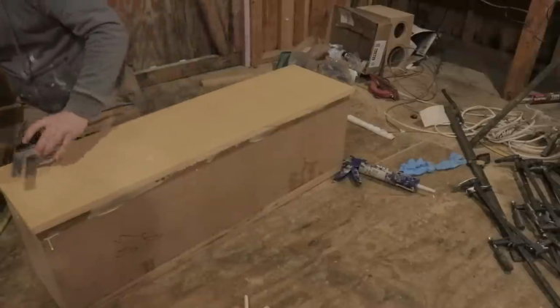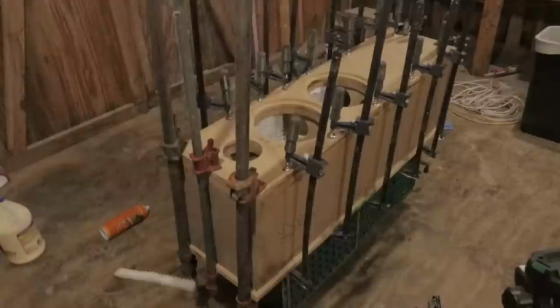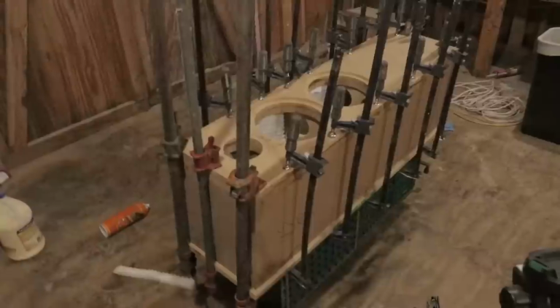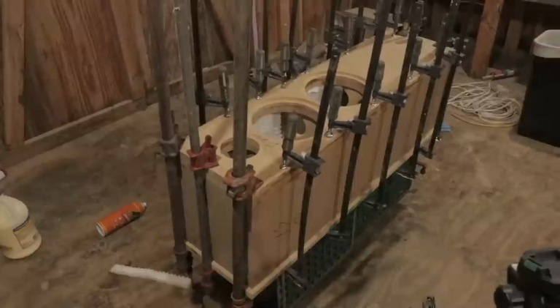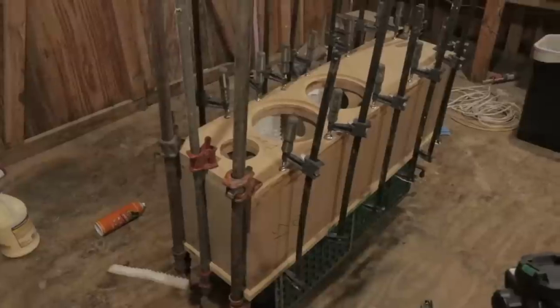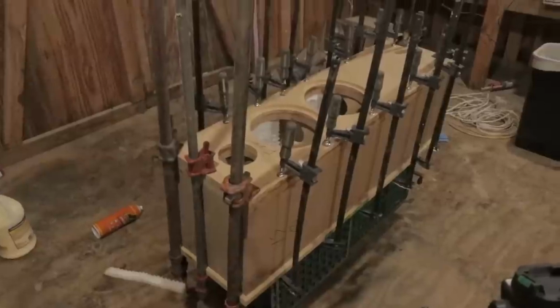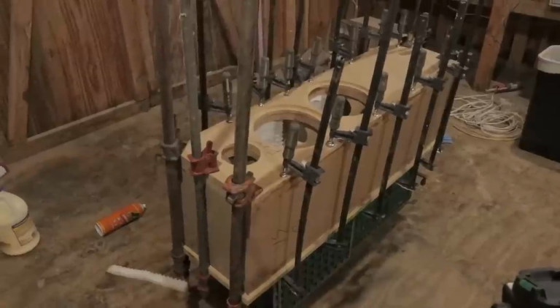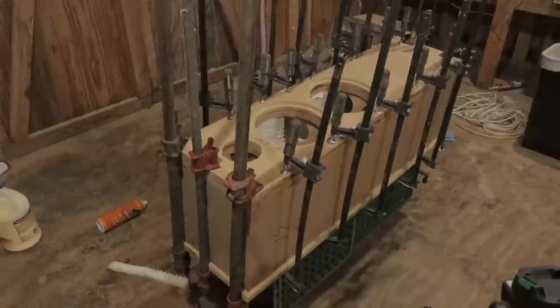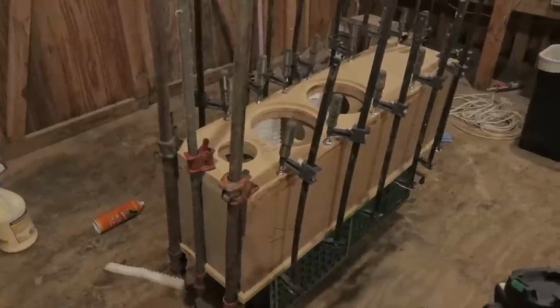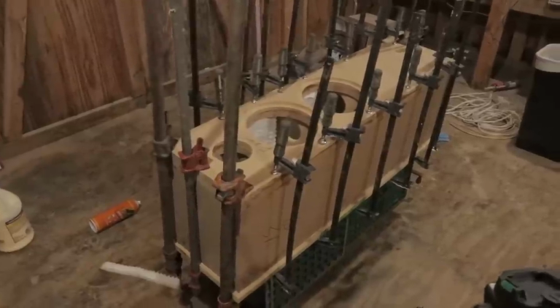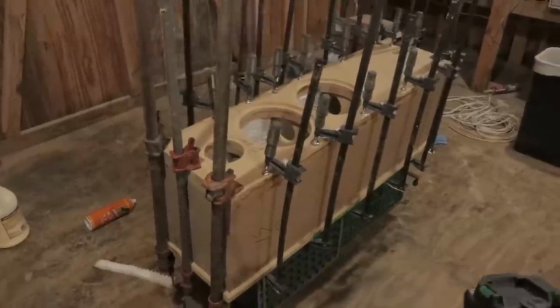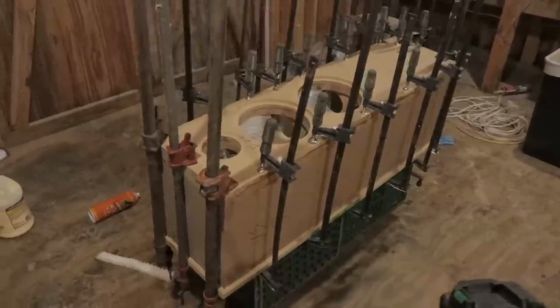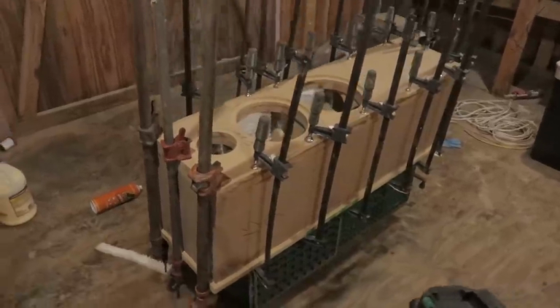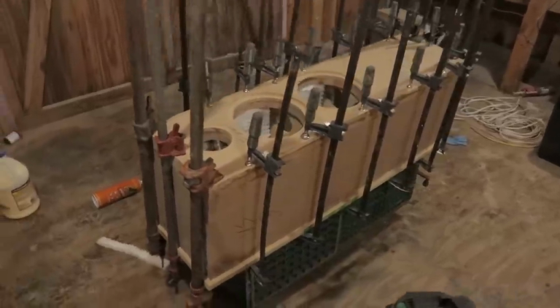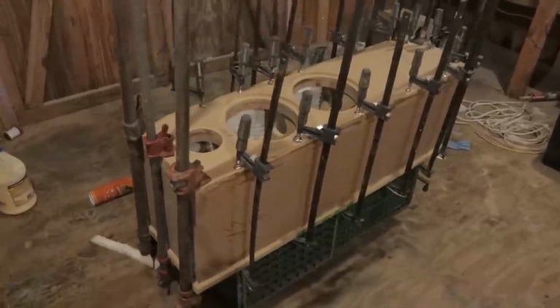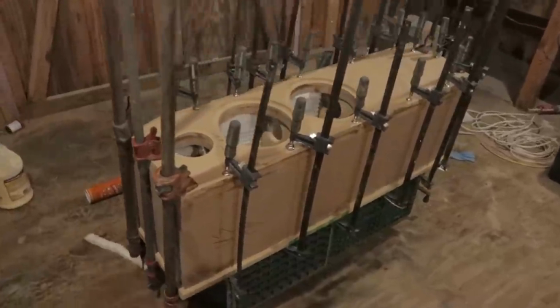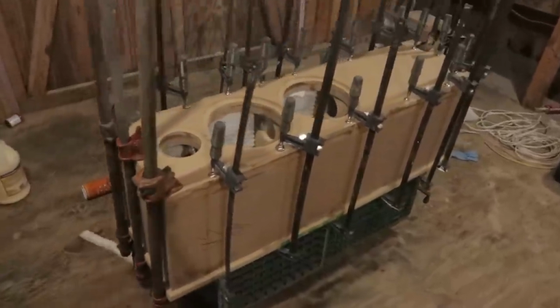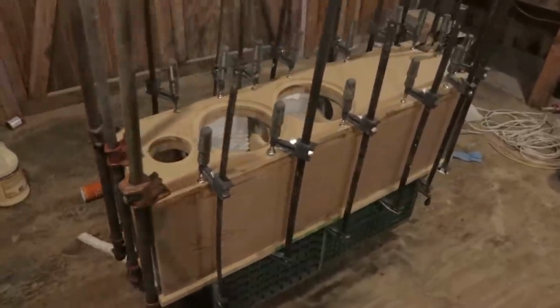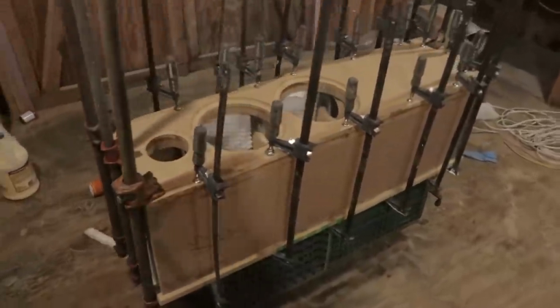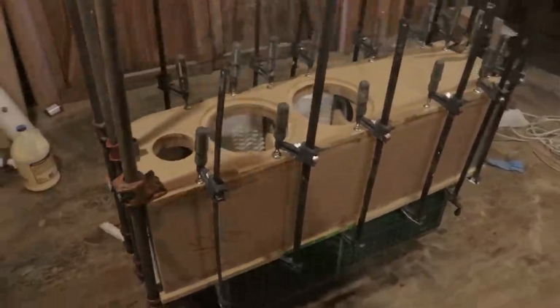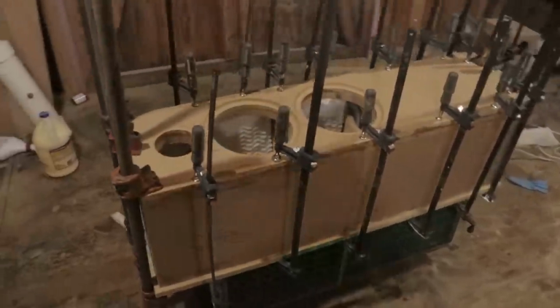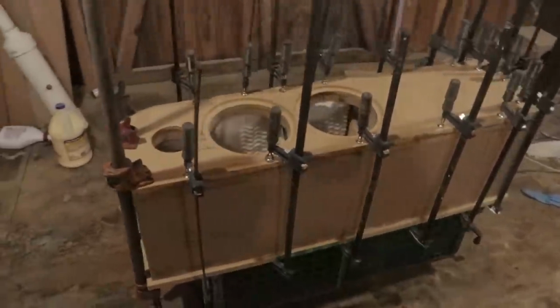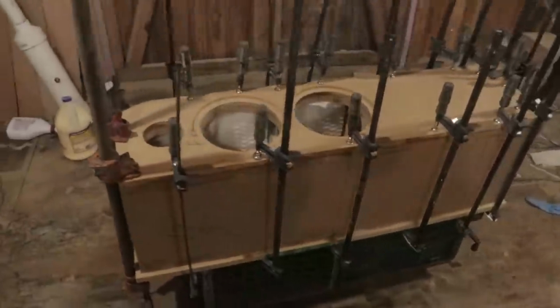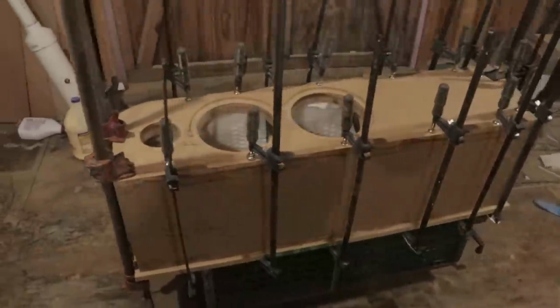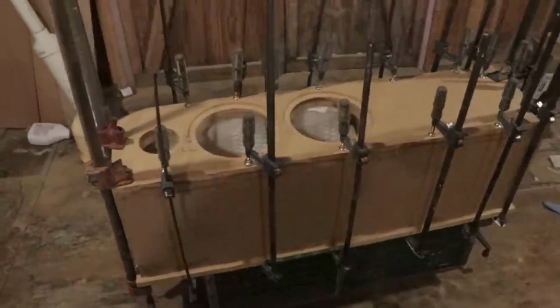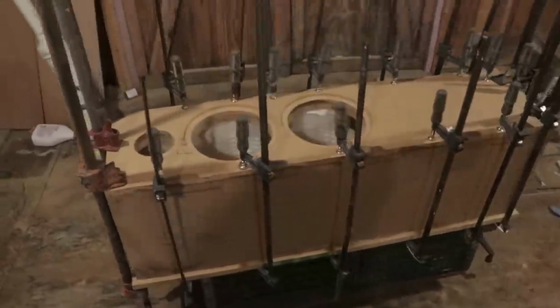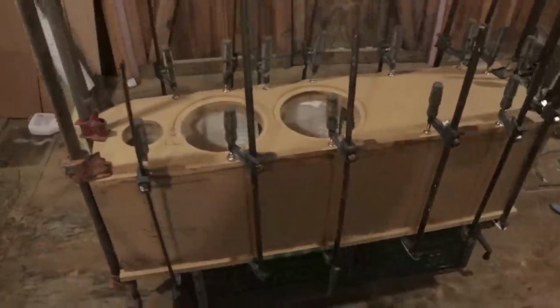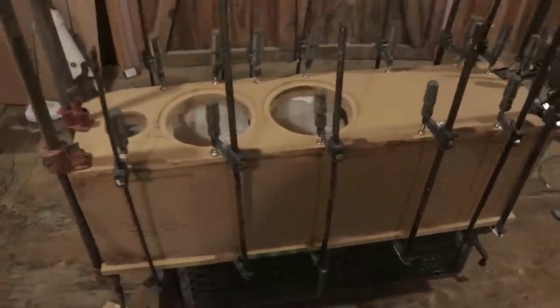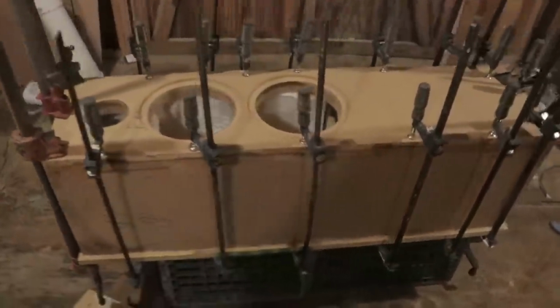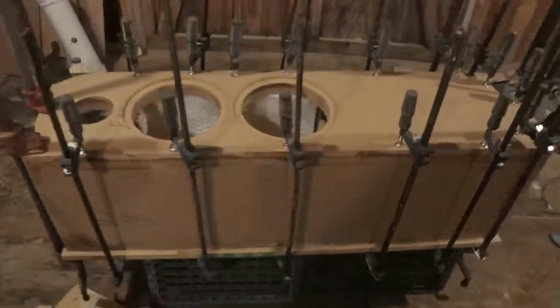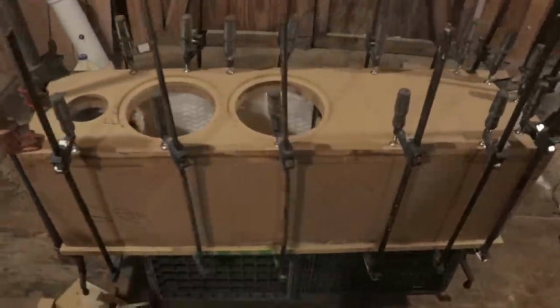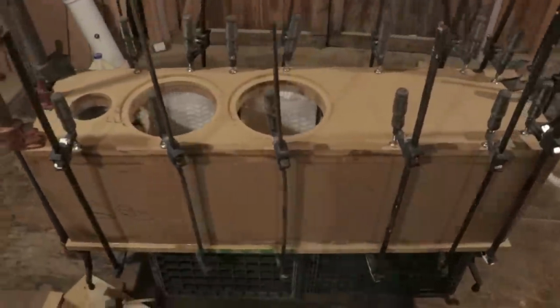Of course, like I said, make sure you clamp. Clamping is important.